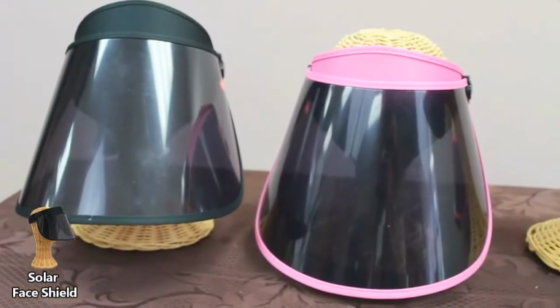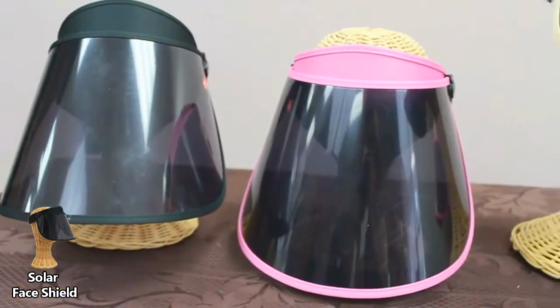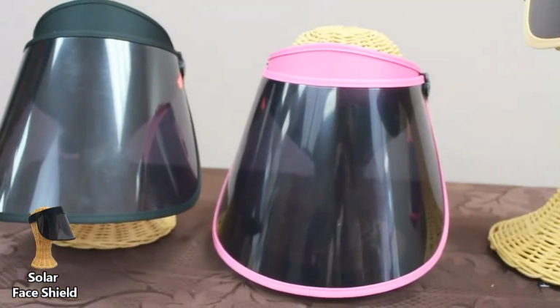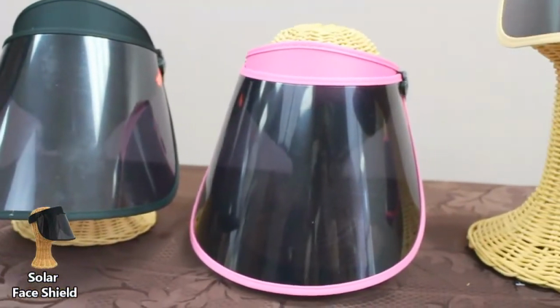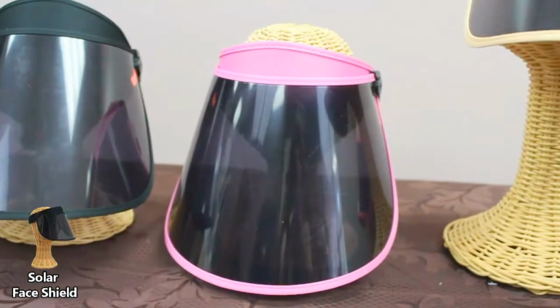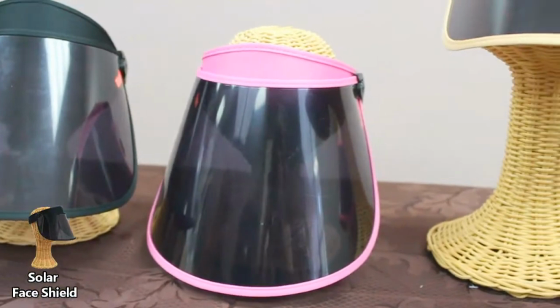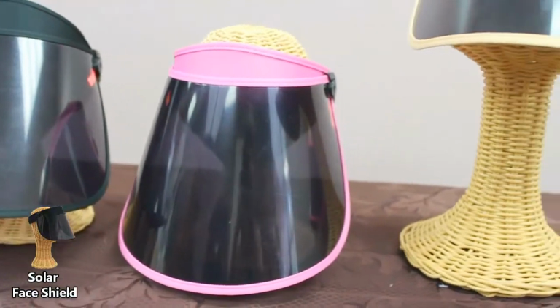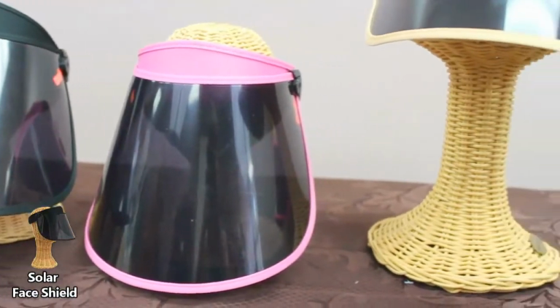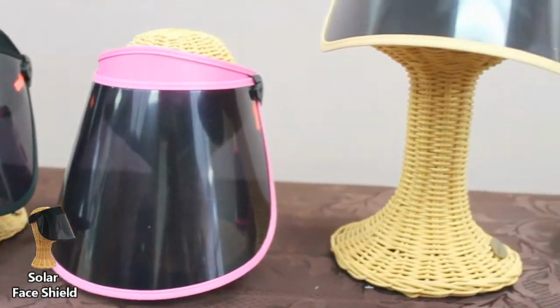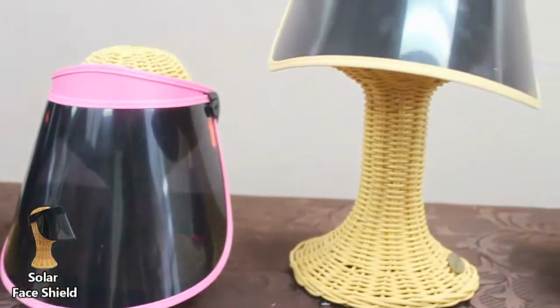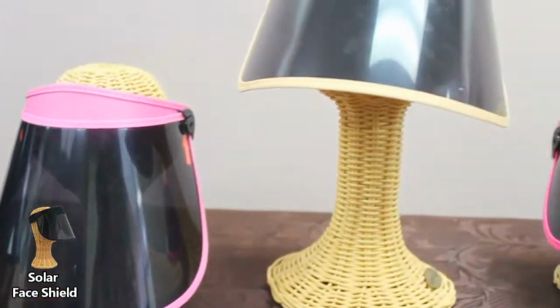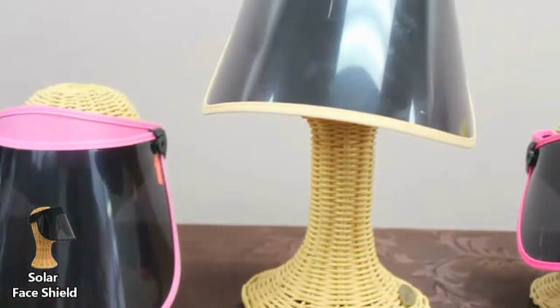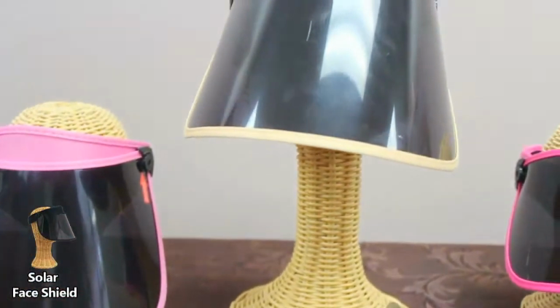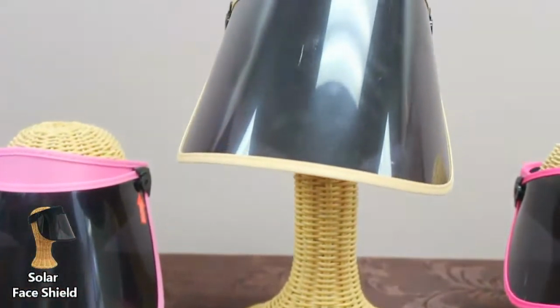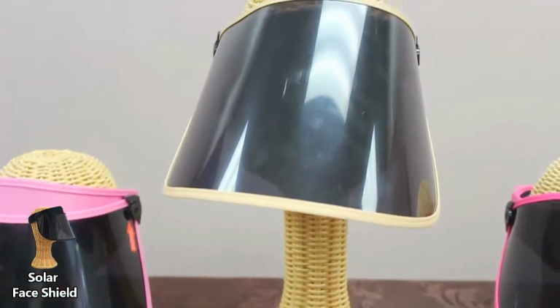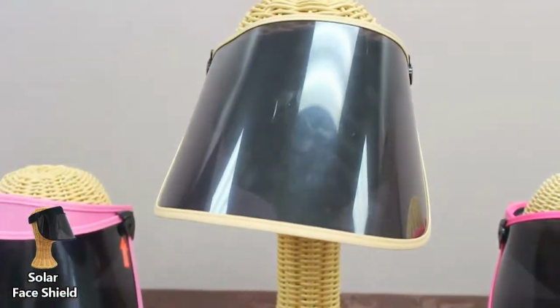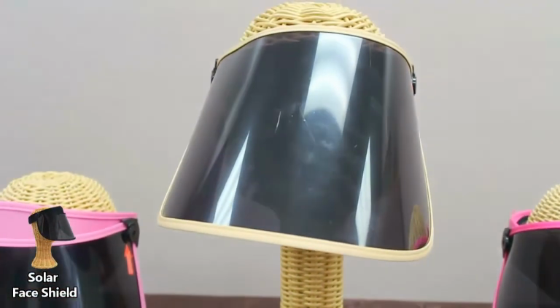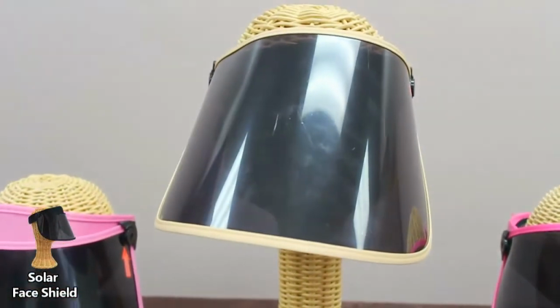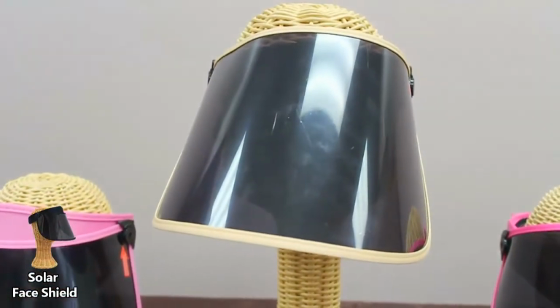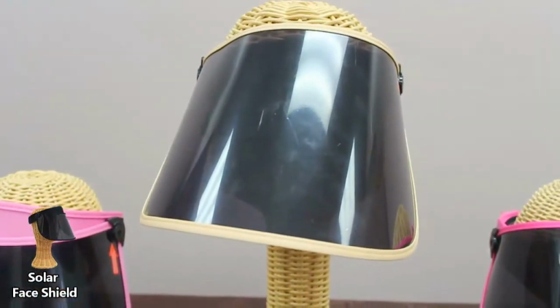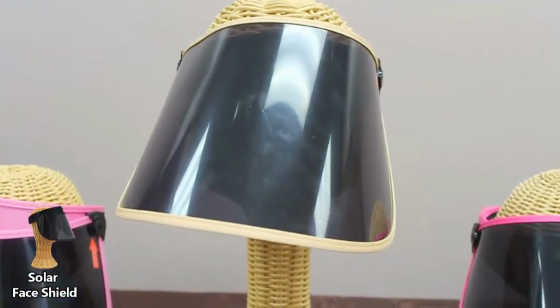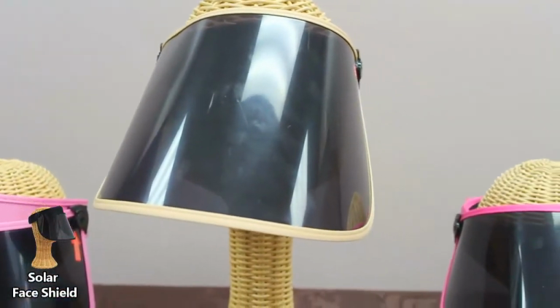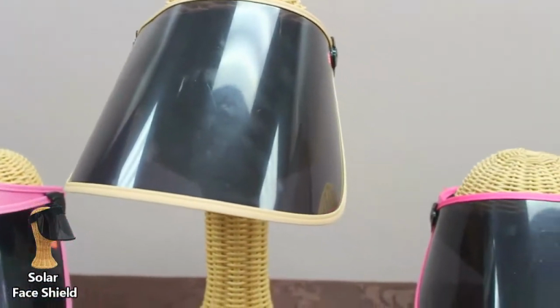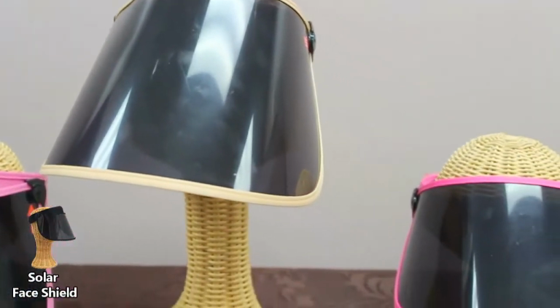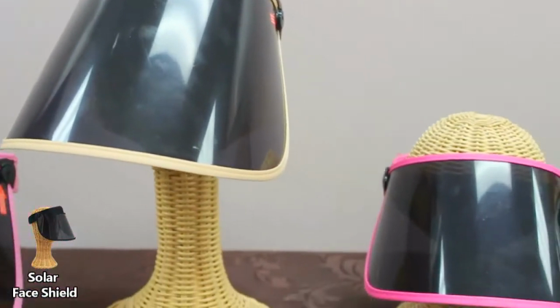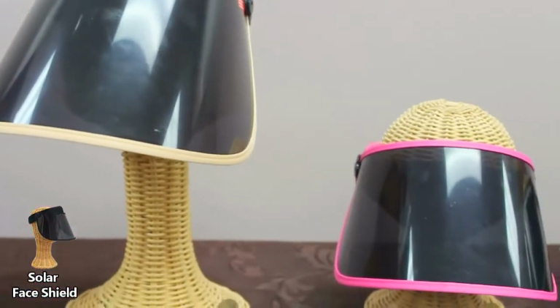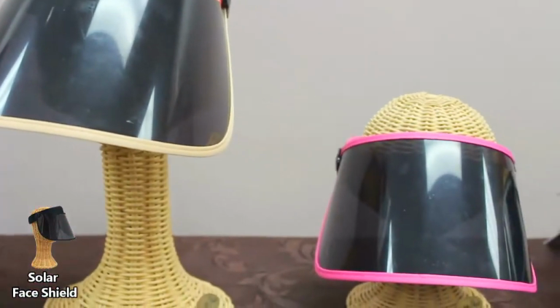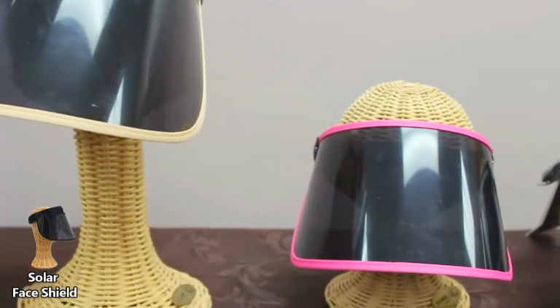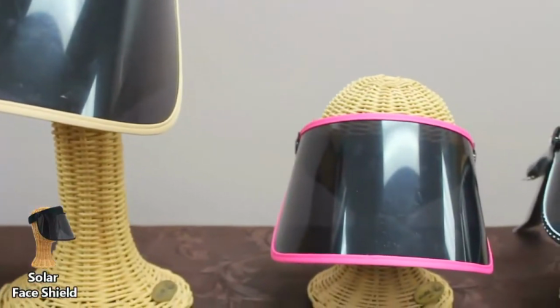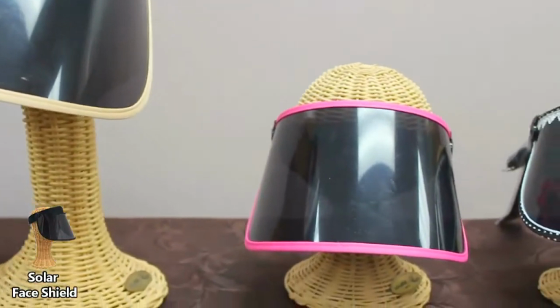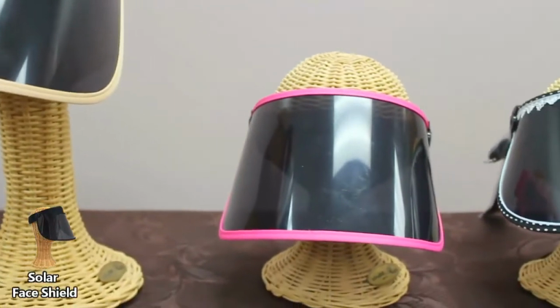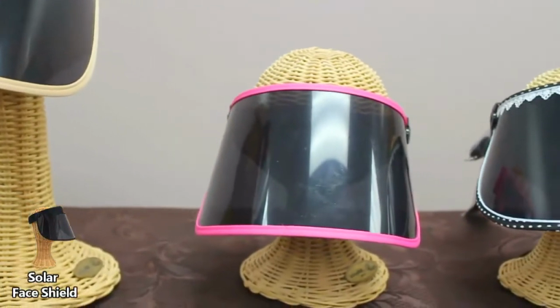And now for a limited time, purchase any two face shields and receive a free black polka dot face shield.